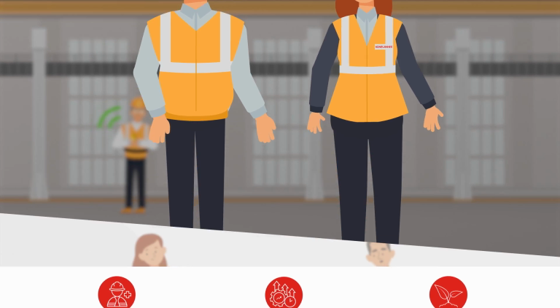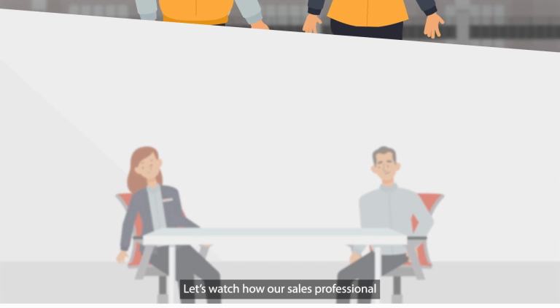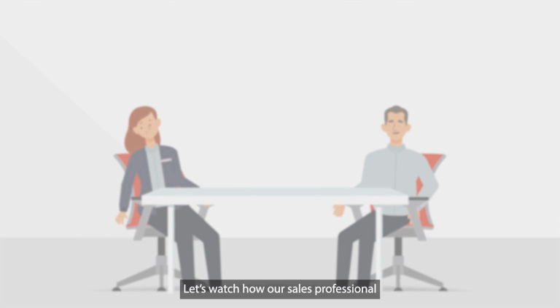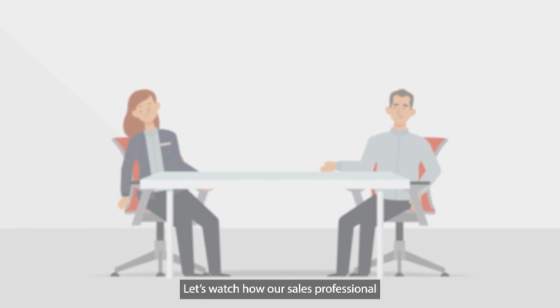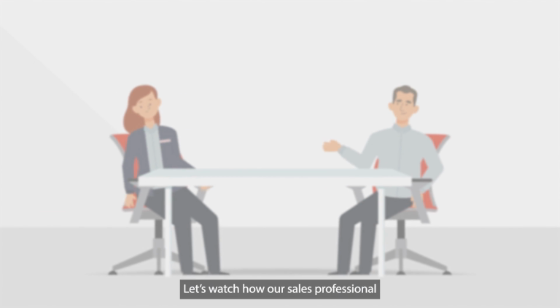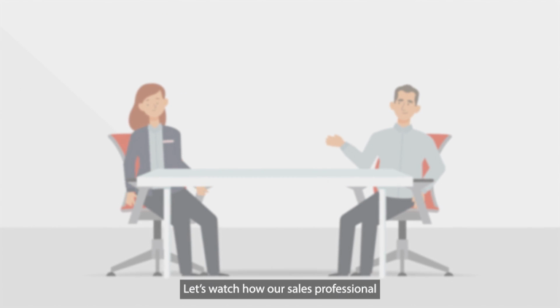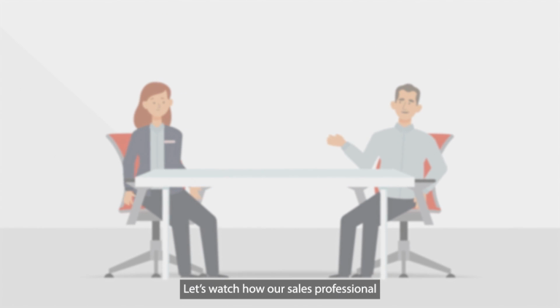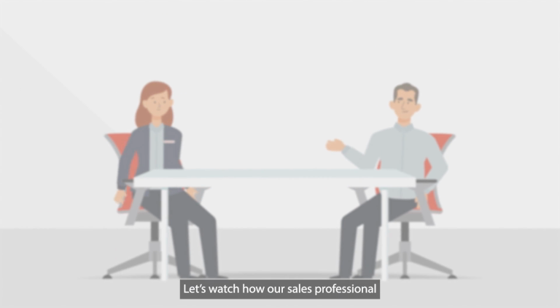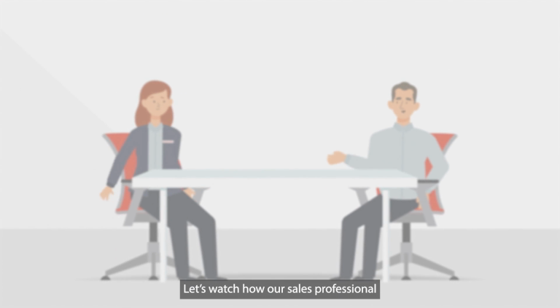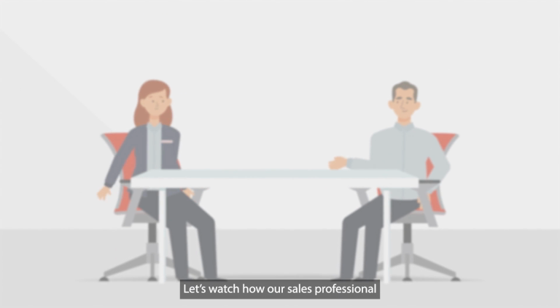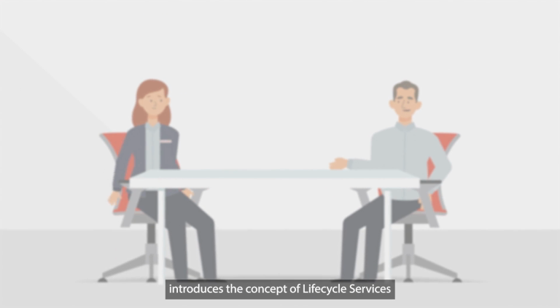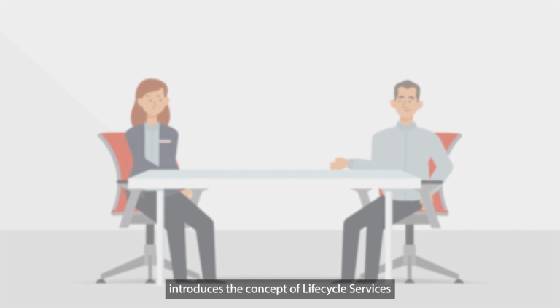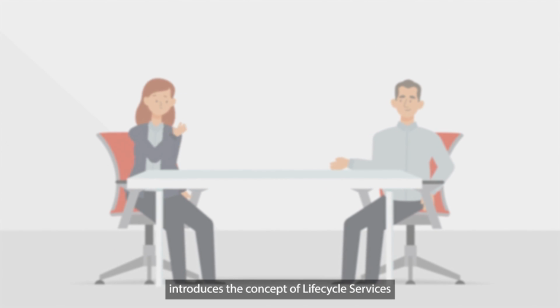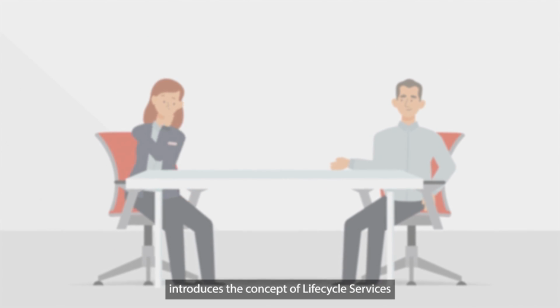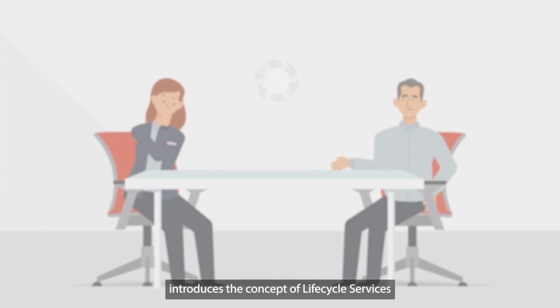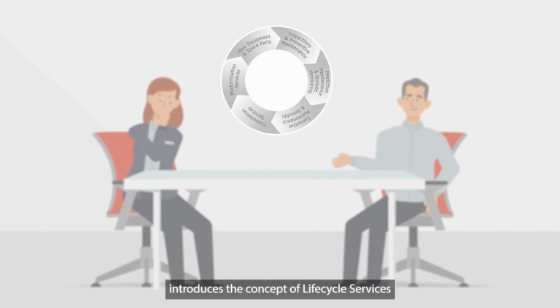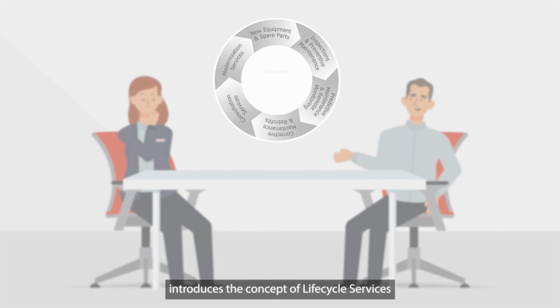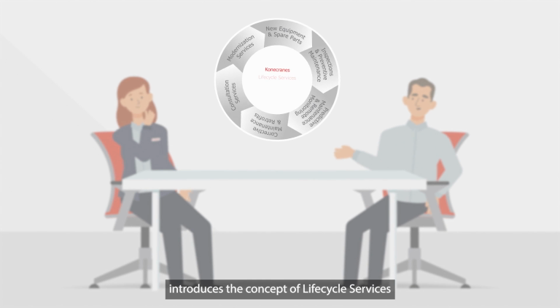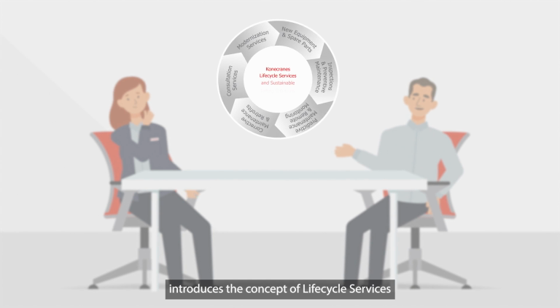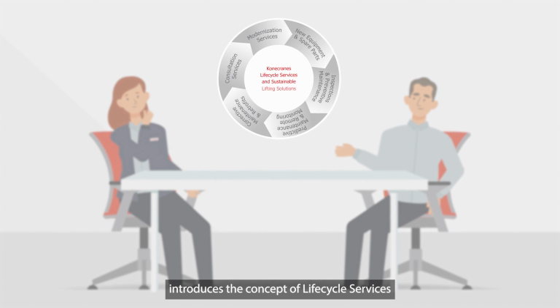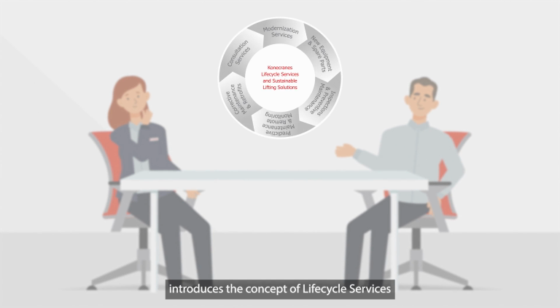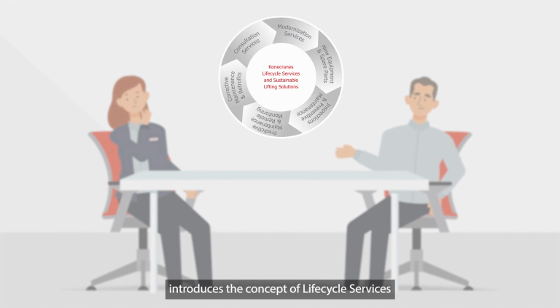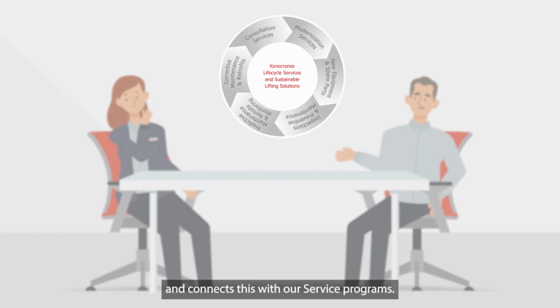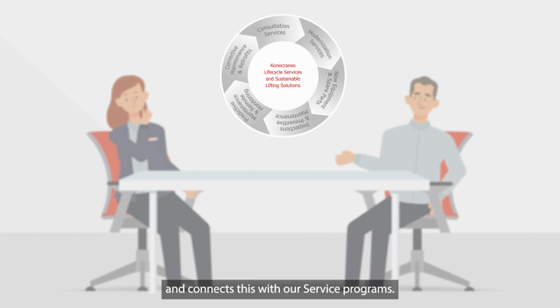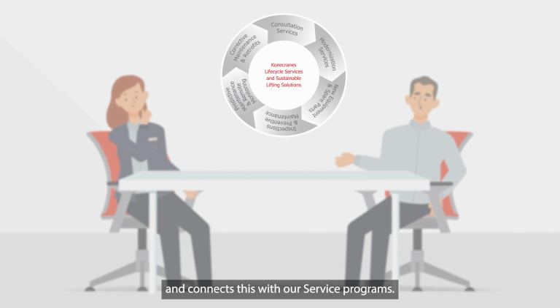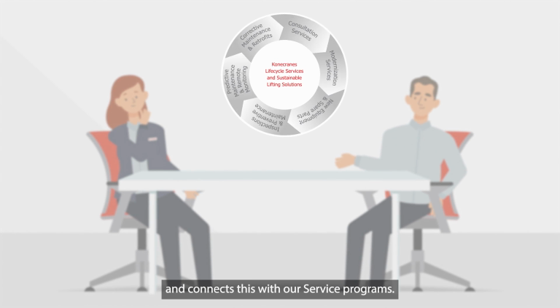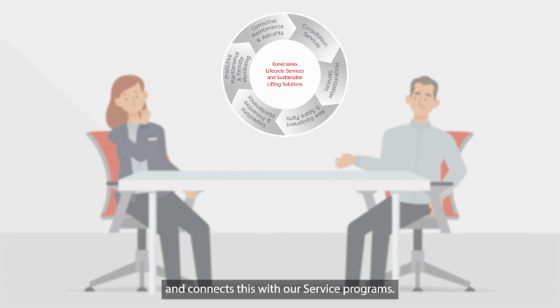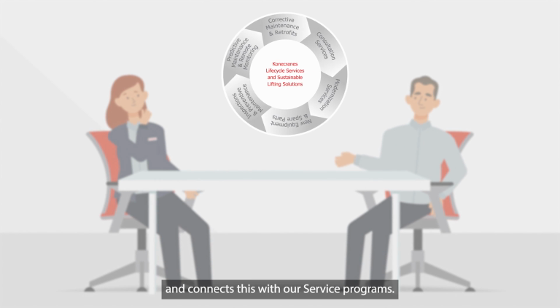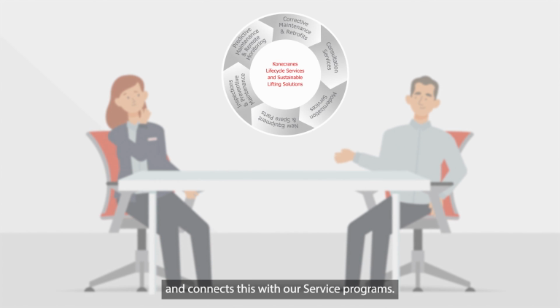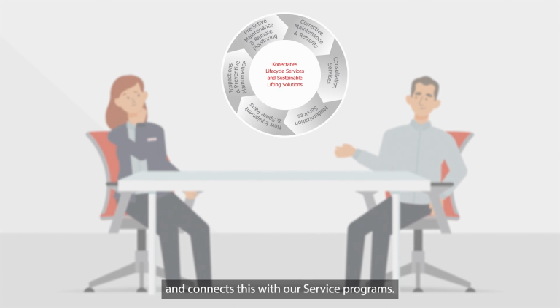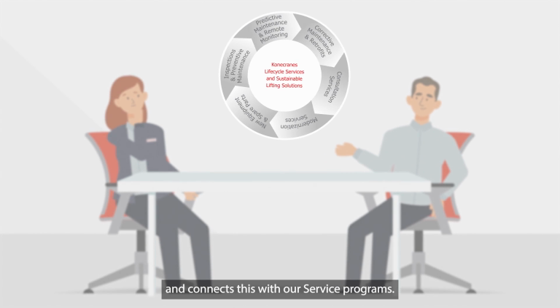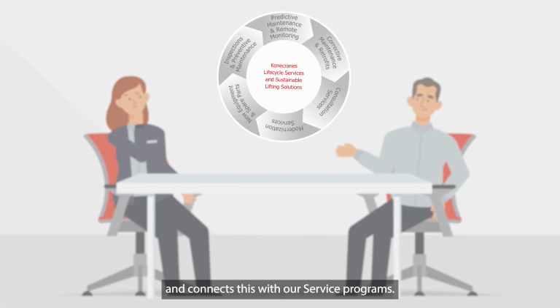Let's watch how our sales professional introduces the concept of lifecycle services and connects this with our service programs.